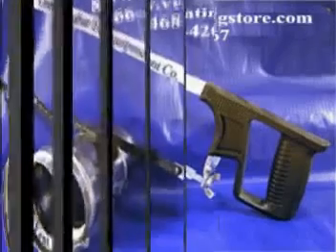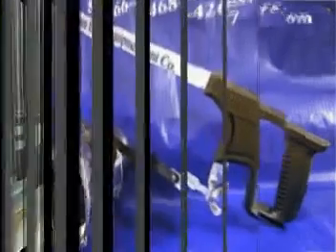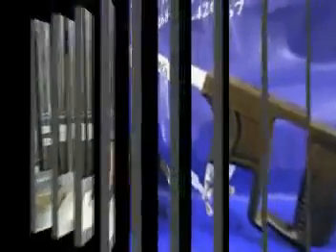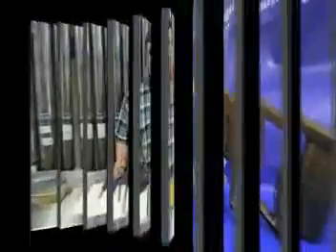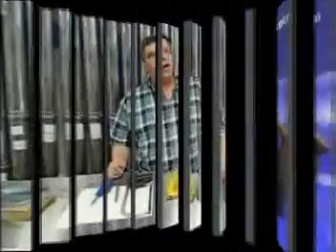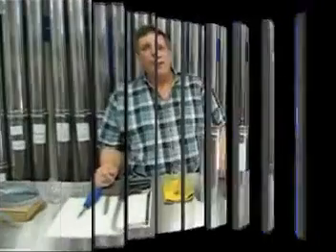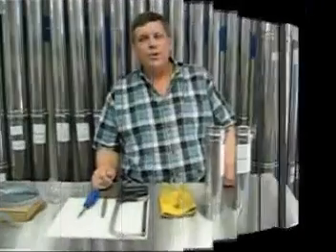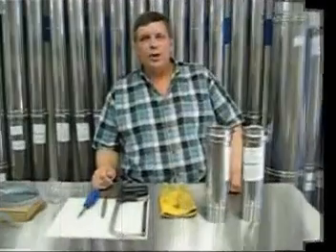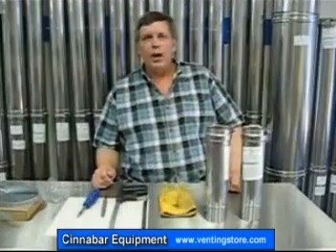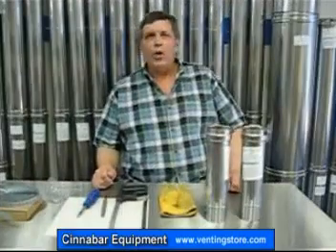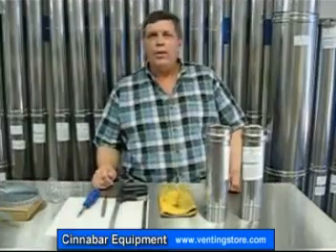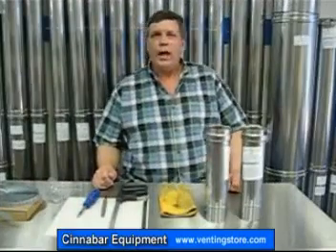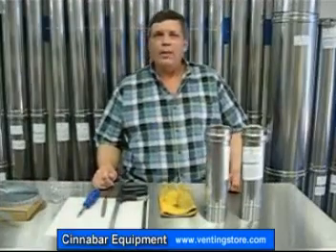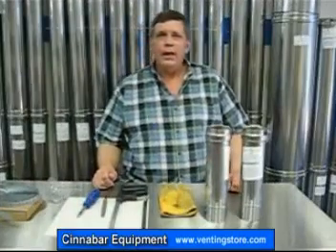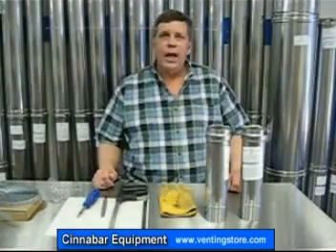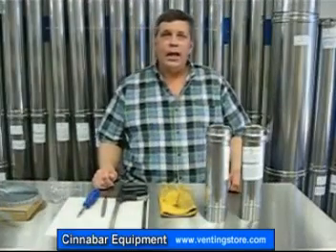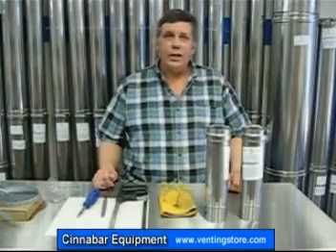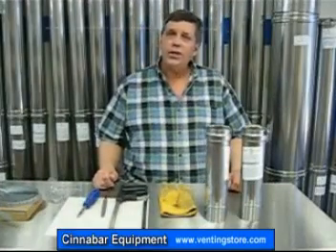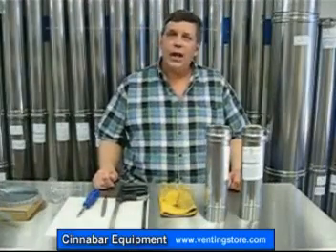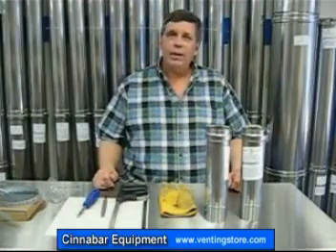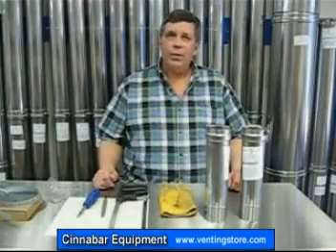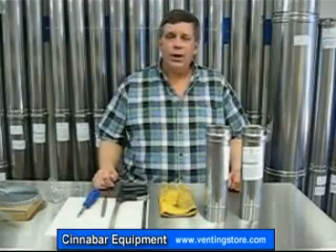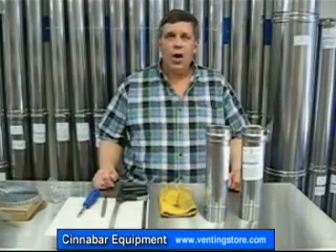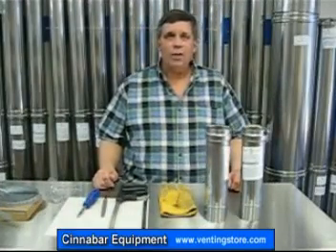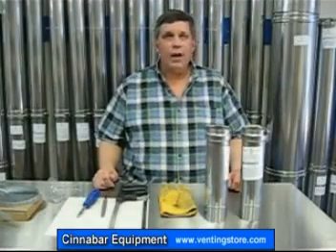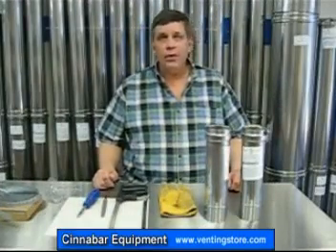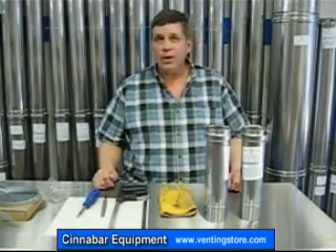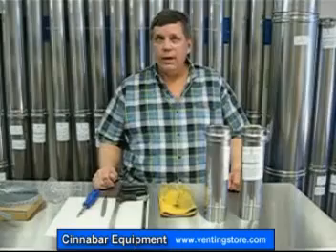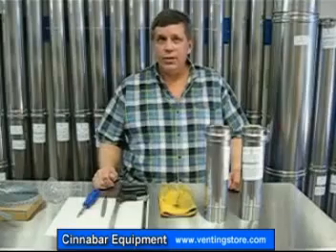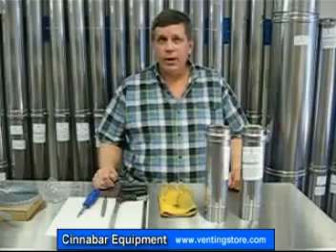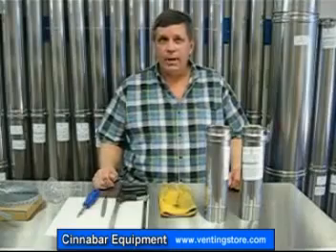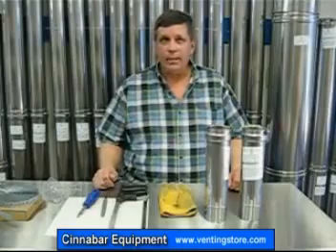Hi, I'm Ralph from Cinnabar Equipment Company, and in this segment we're going to talk about the Z-Vent straight pipe.